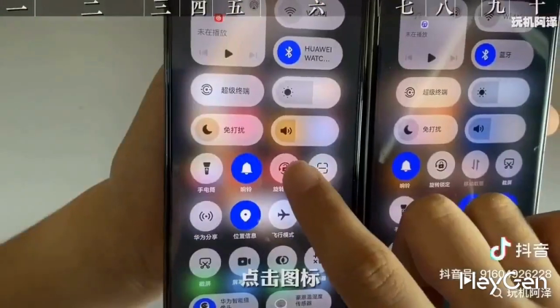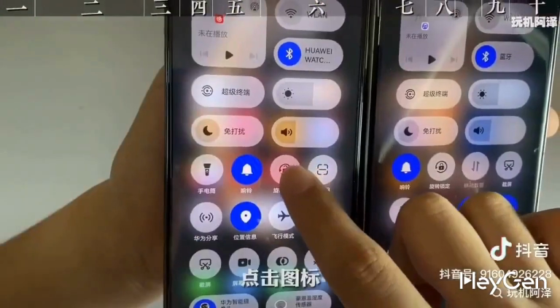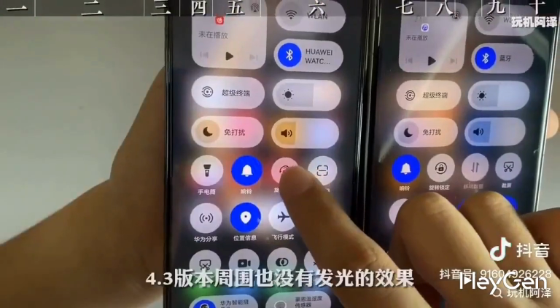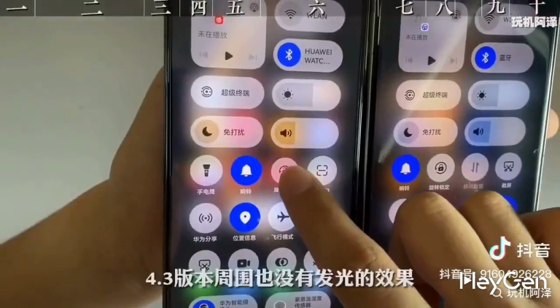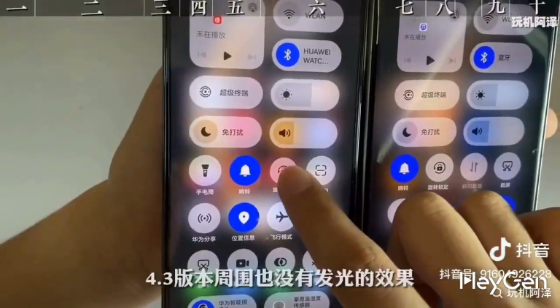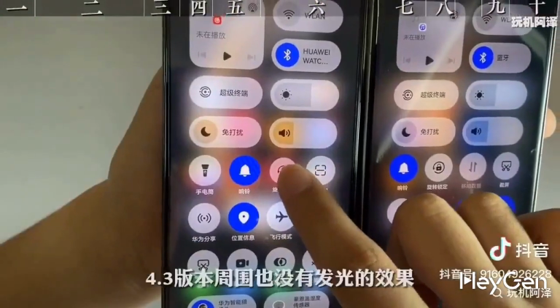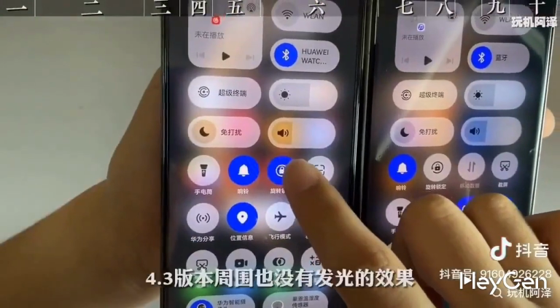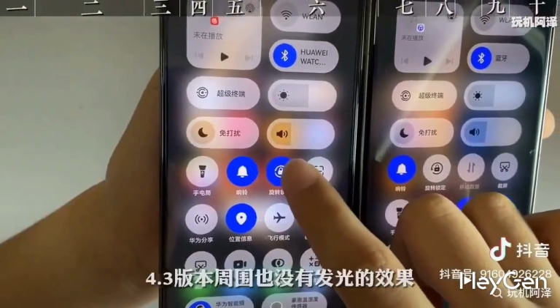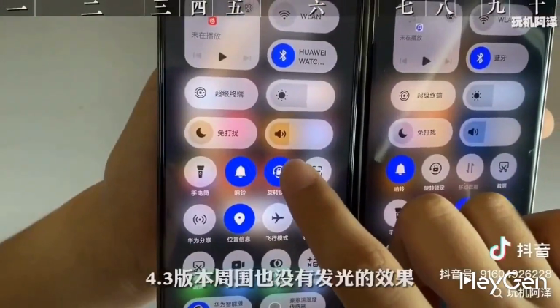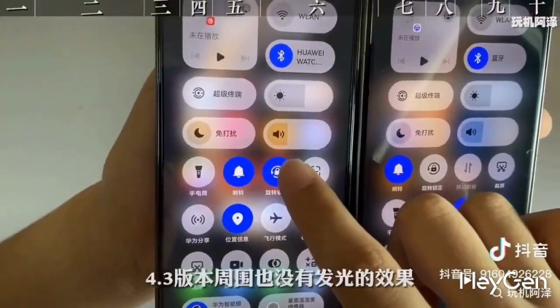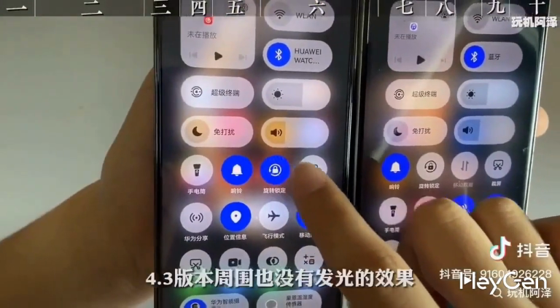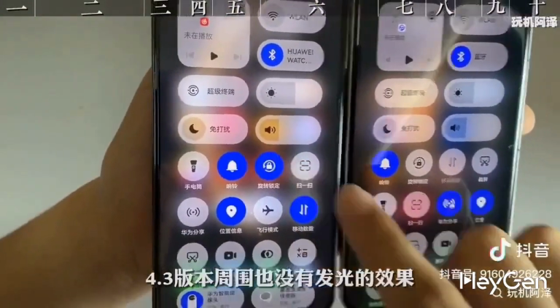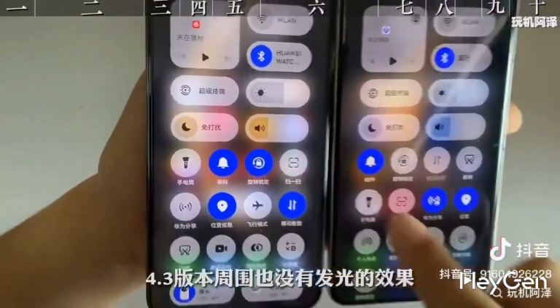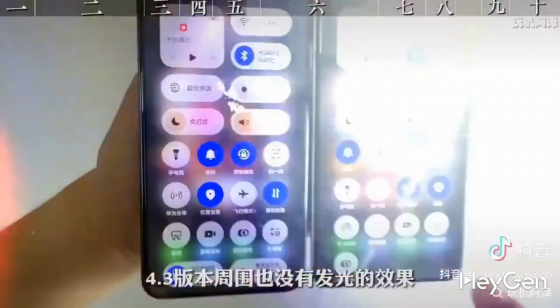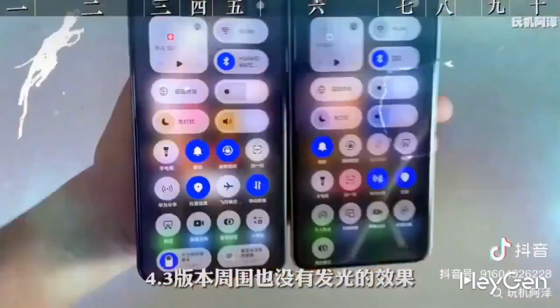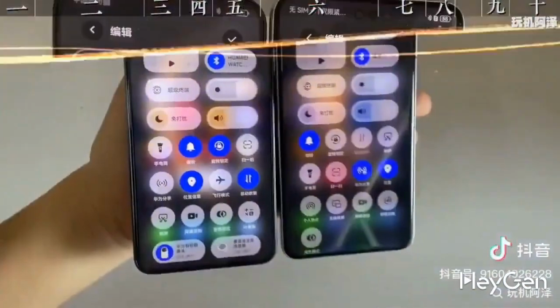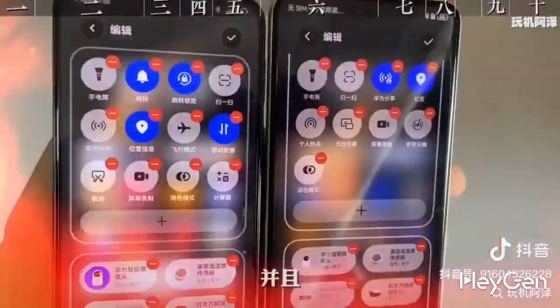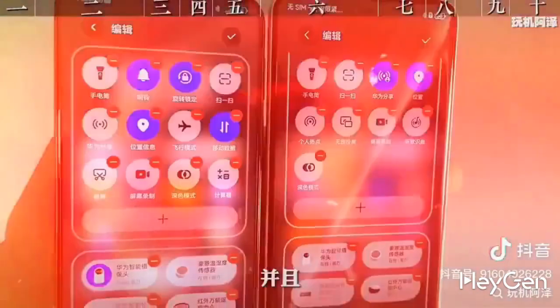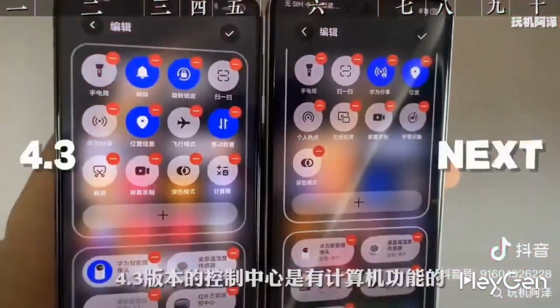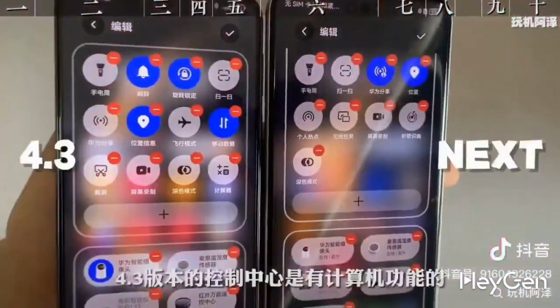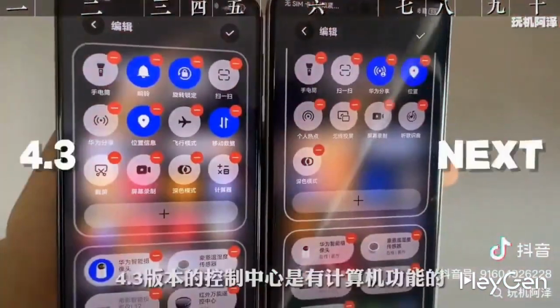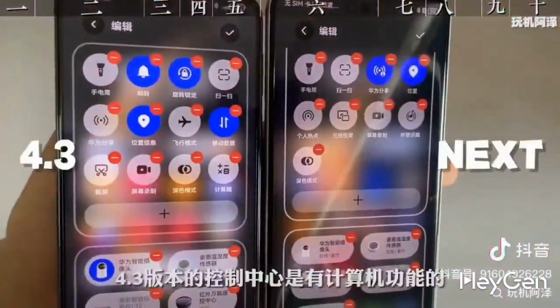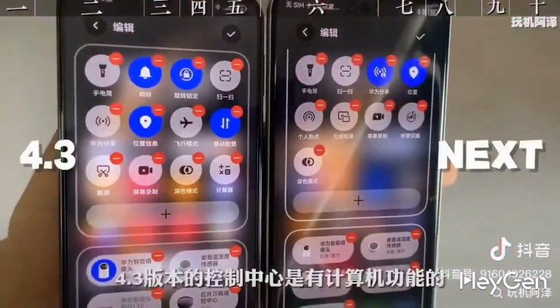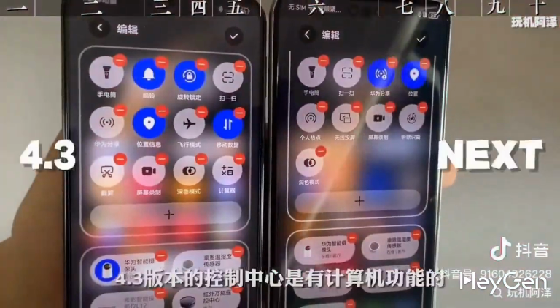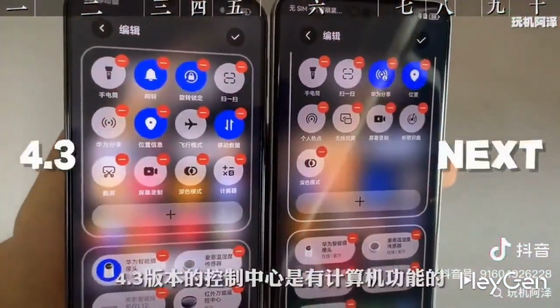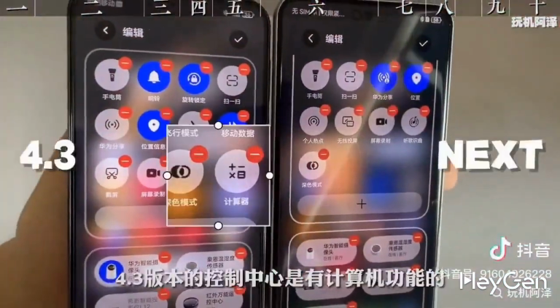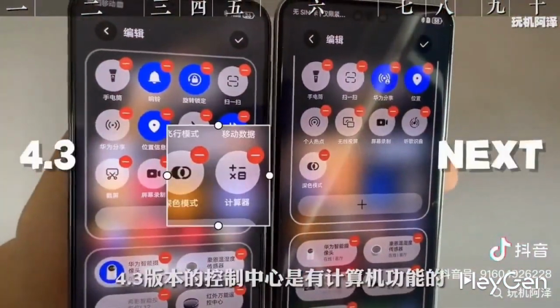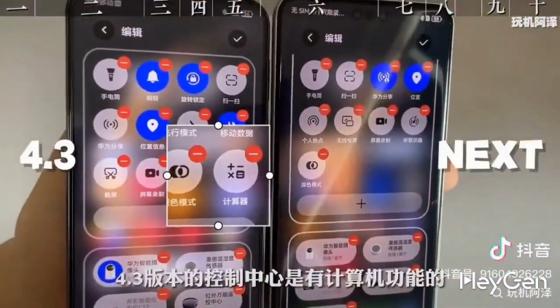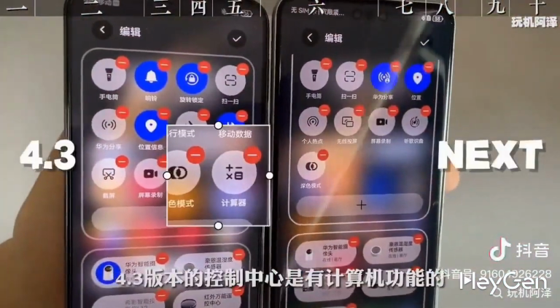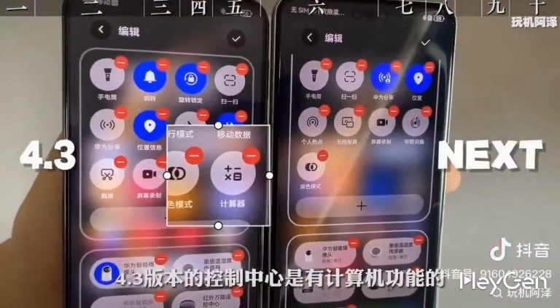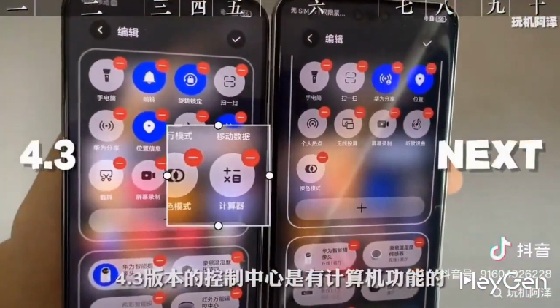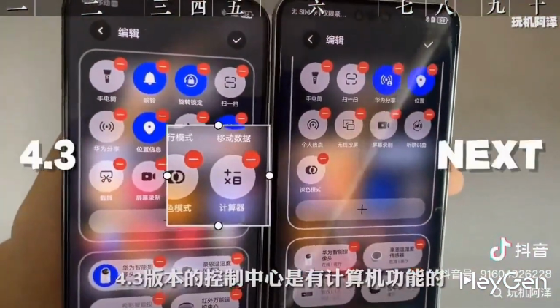In version 4.3, clicking on icons doesn't have a glowing effect around them, and the control center includes computer functions.